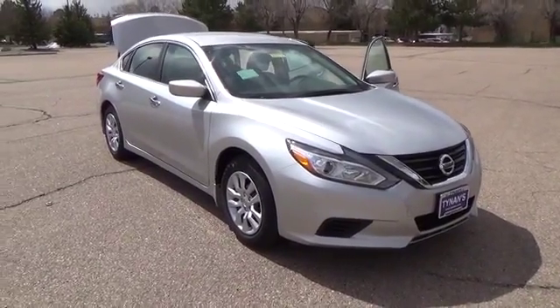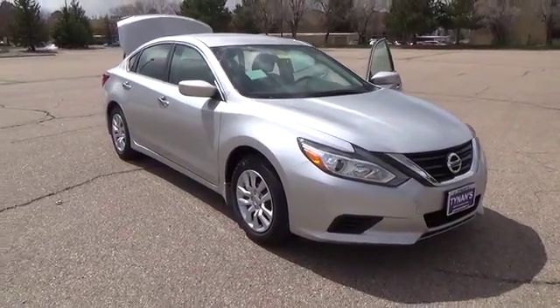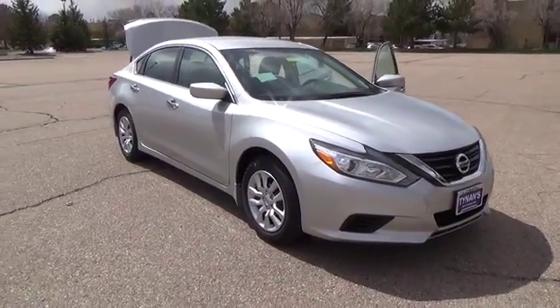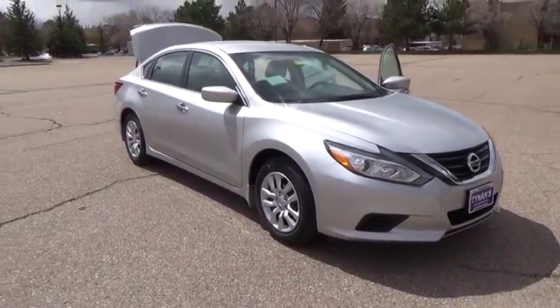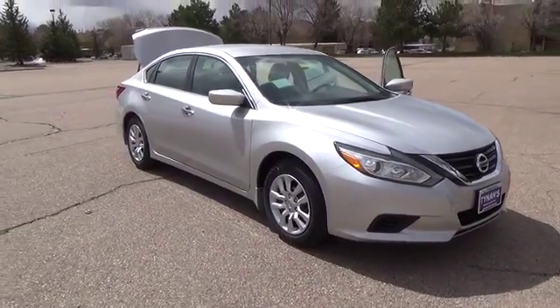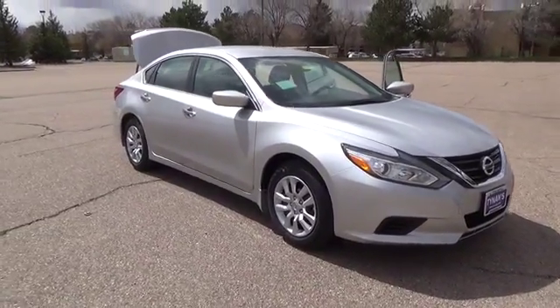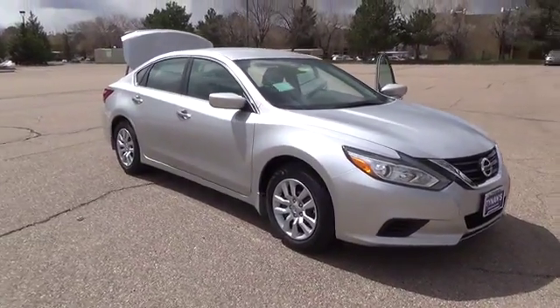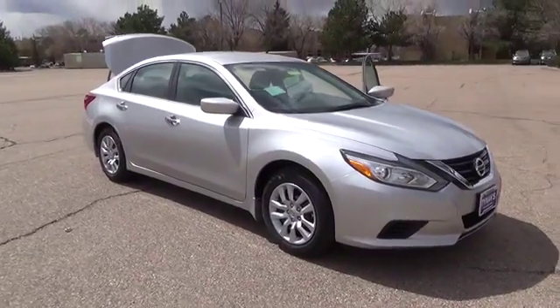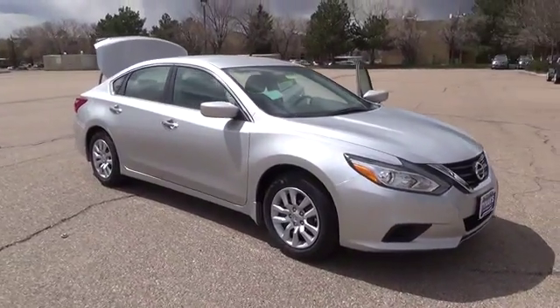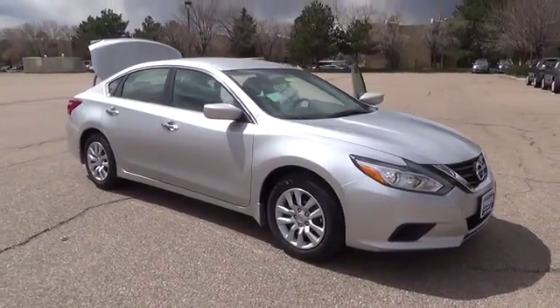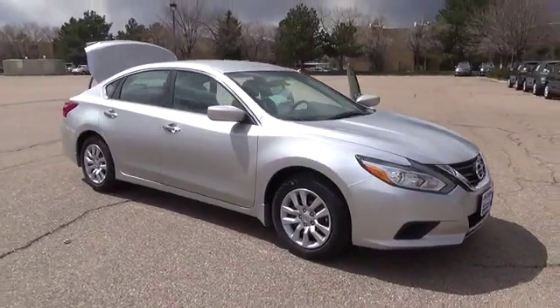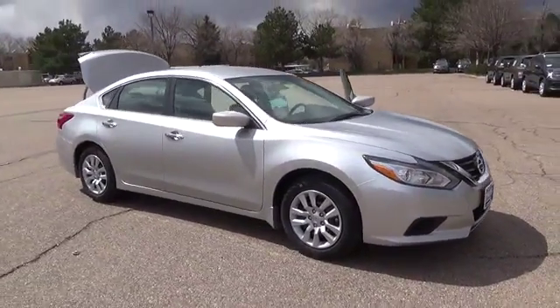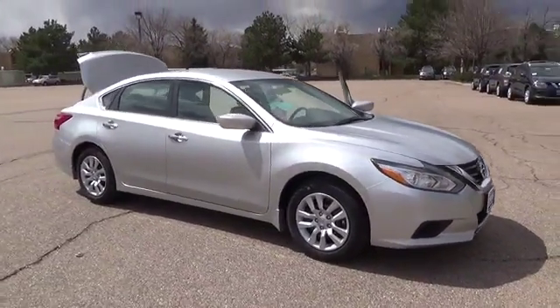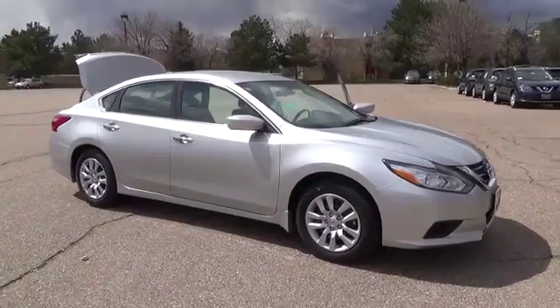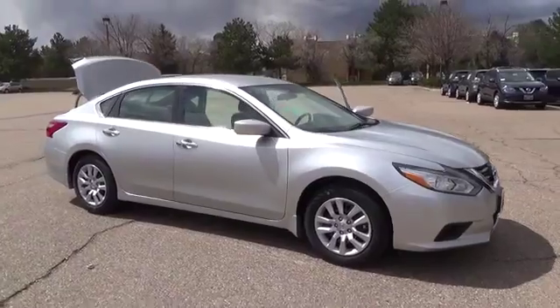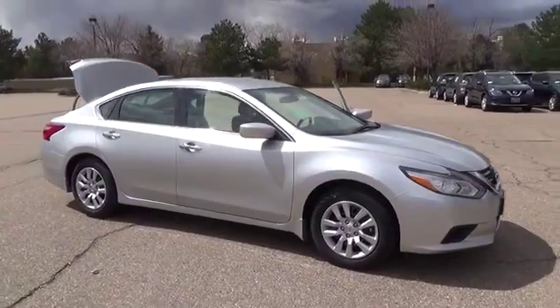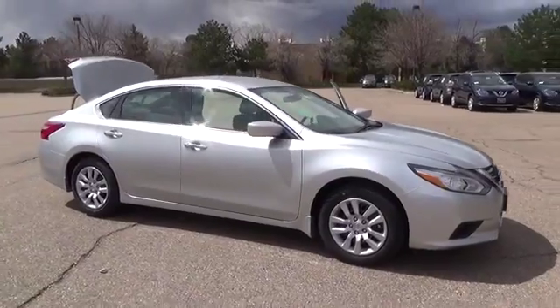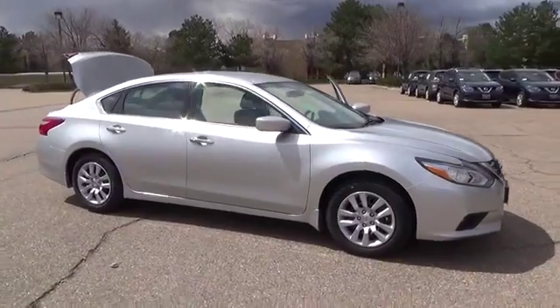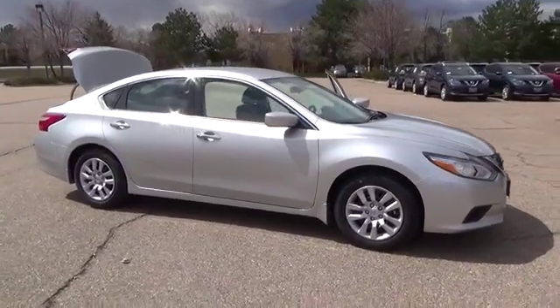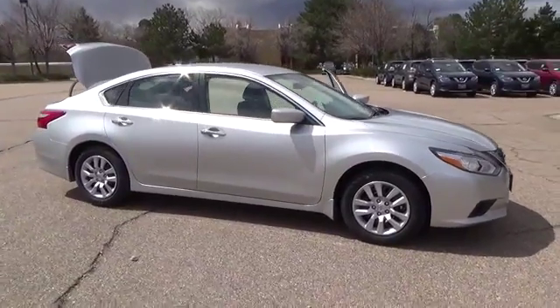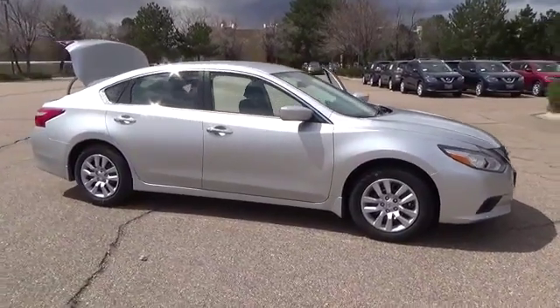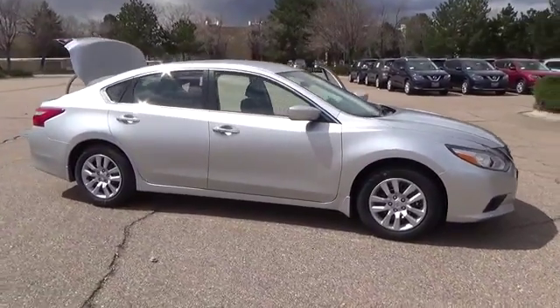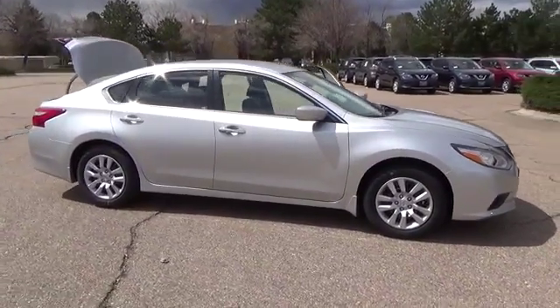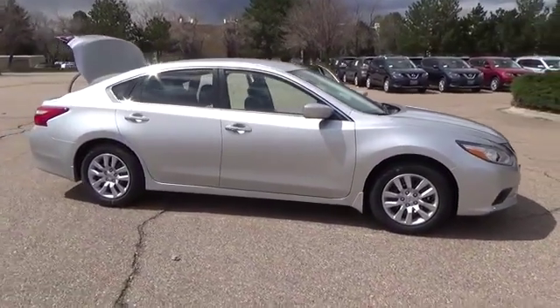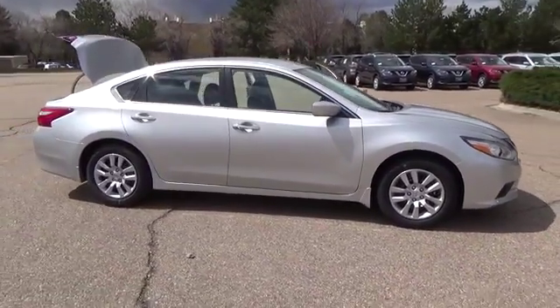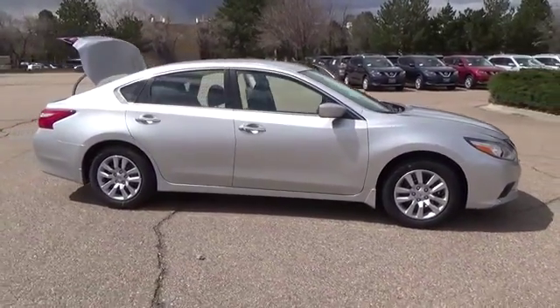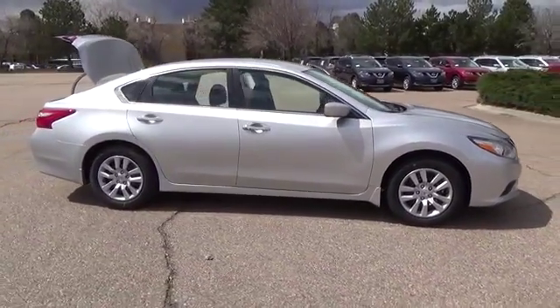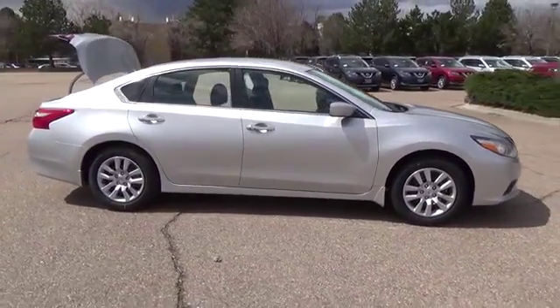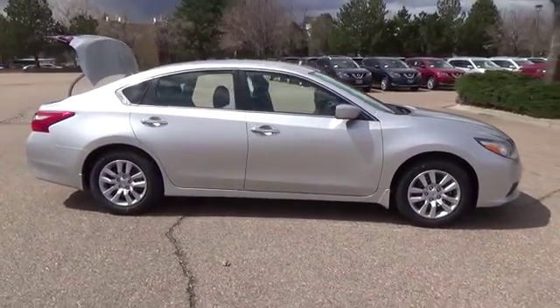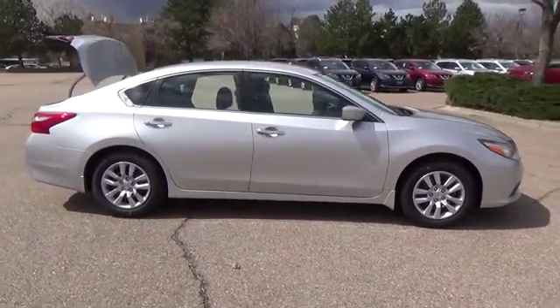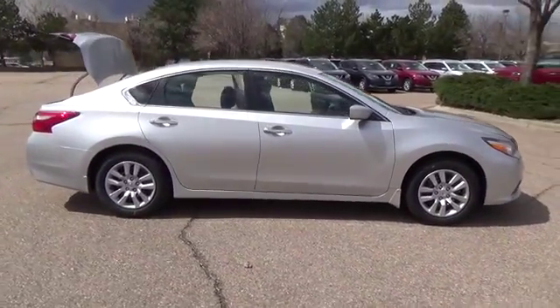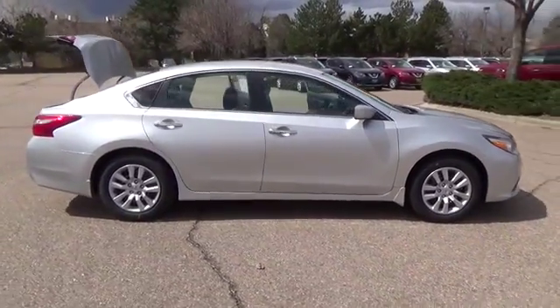Accelerate your pulse with a fresh new look. Sleek, flowing lines hint at the Ultima's love of the fast lane.